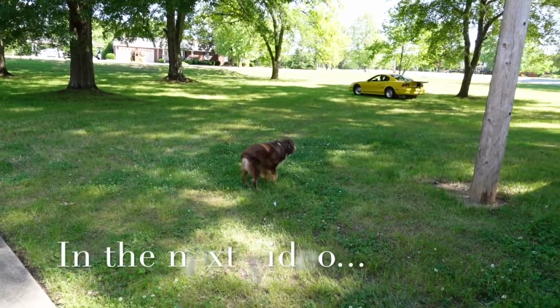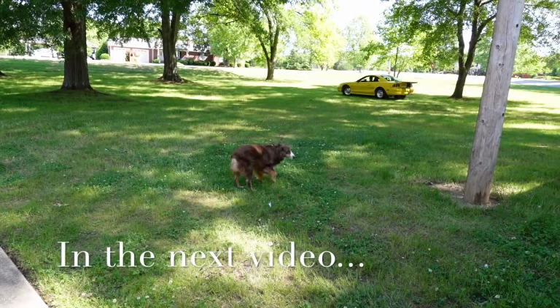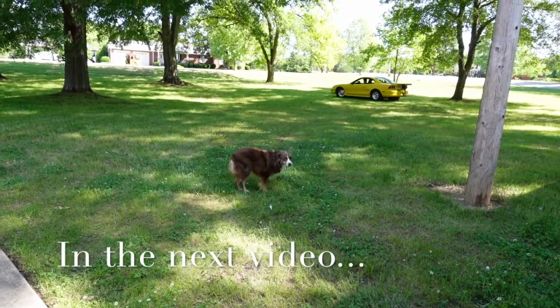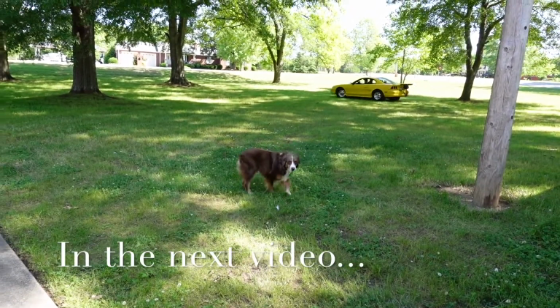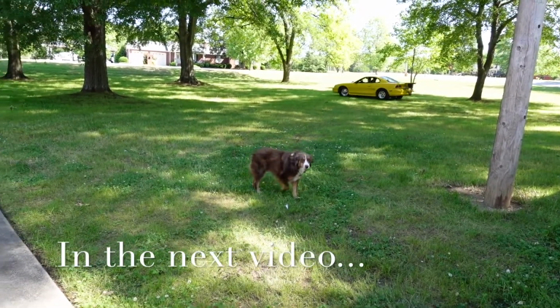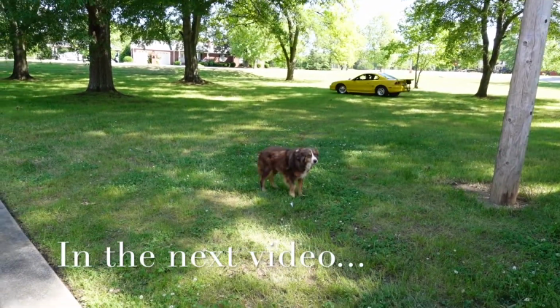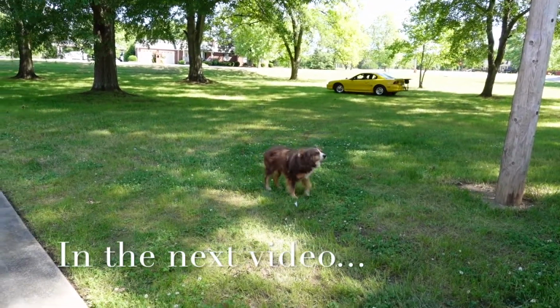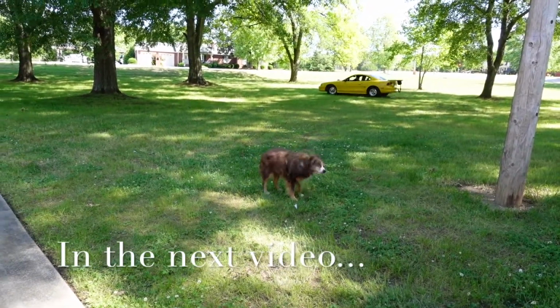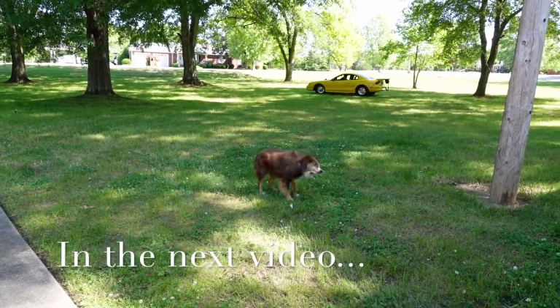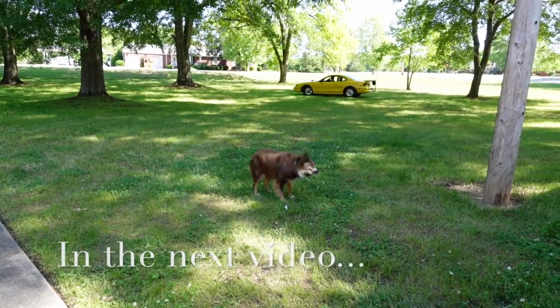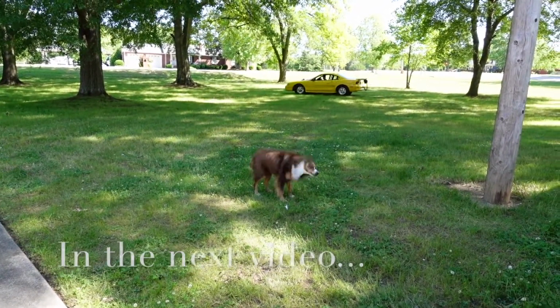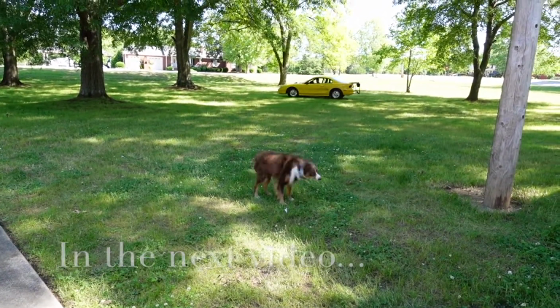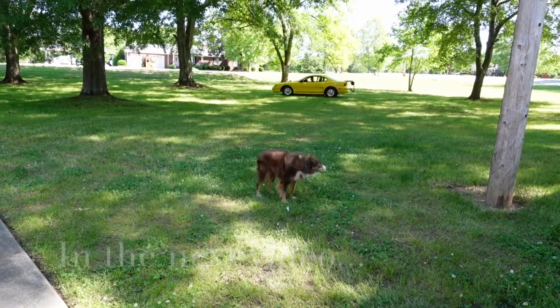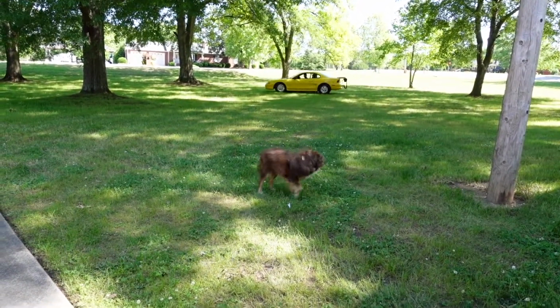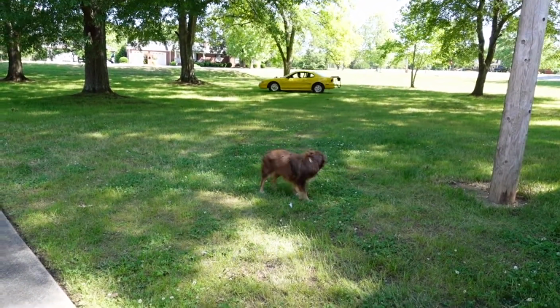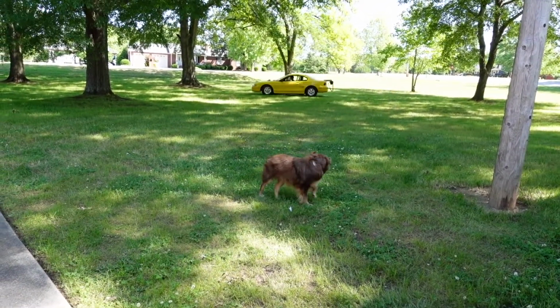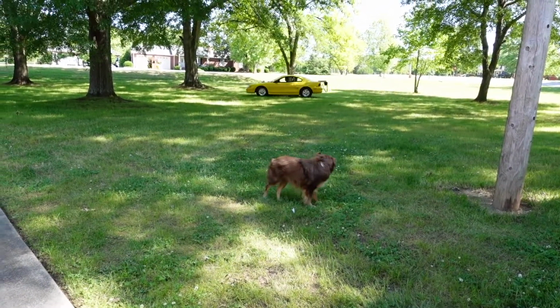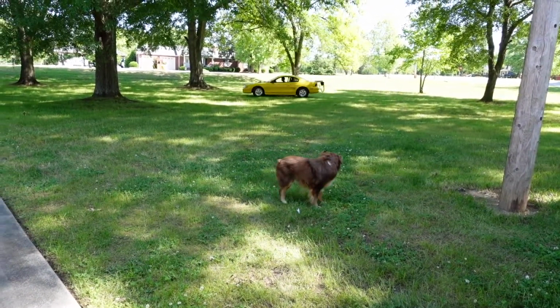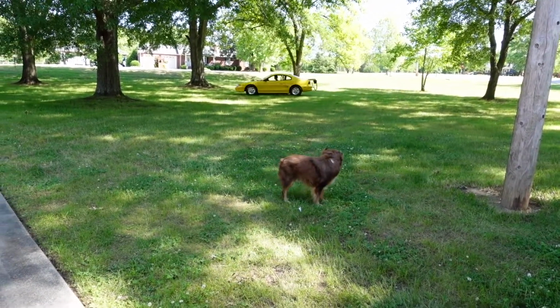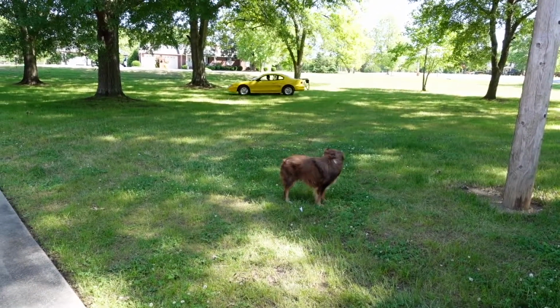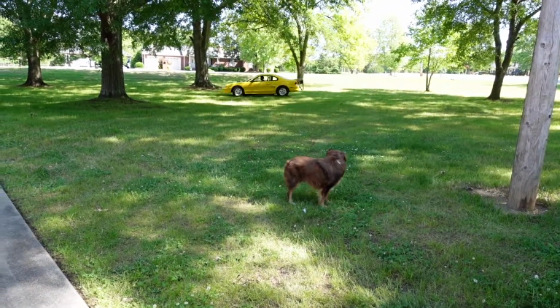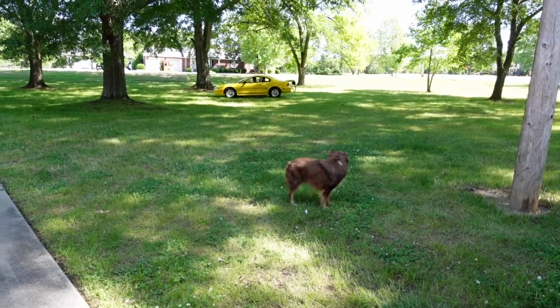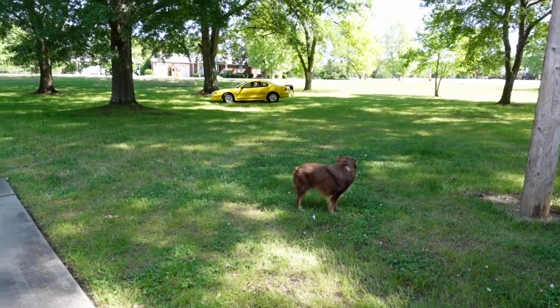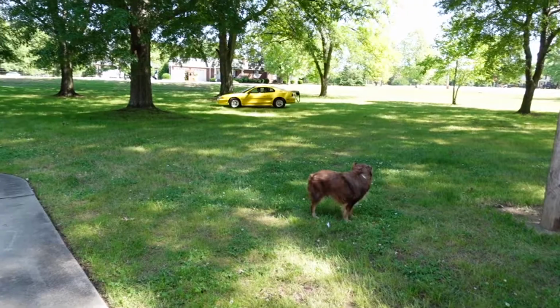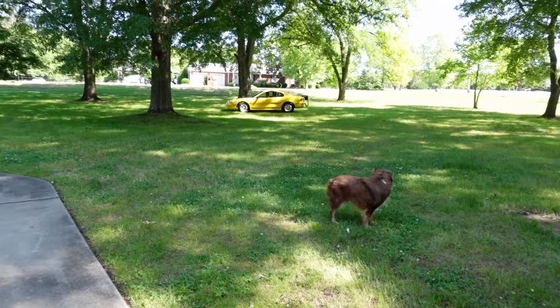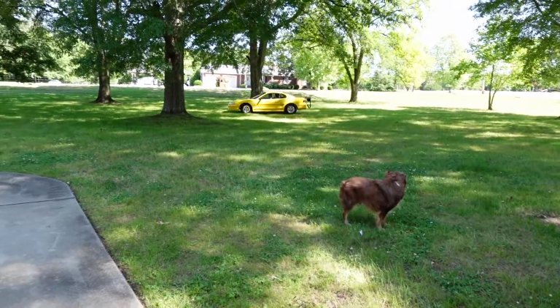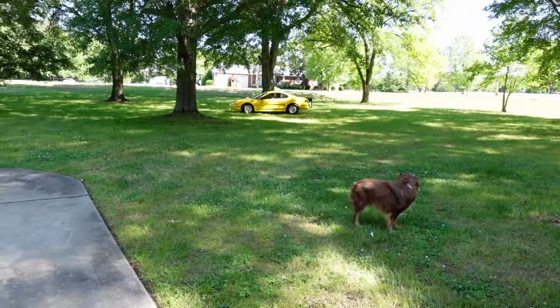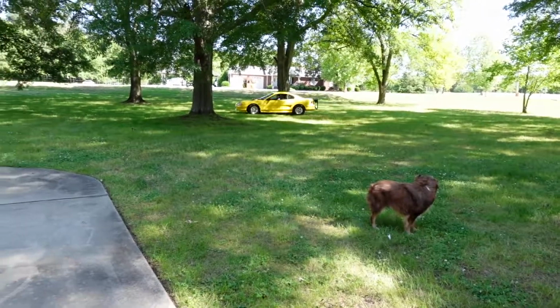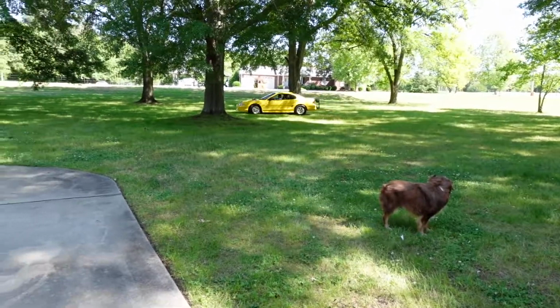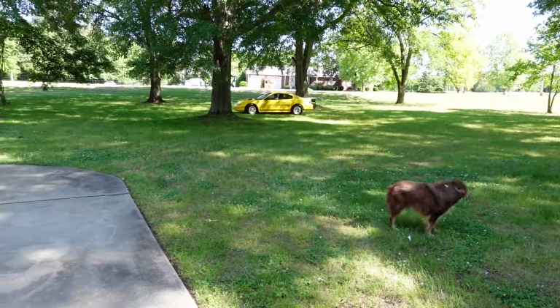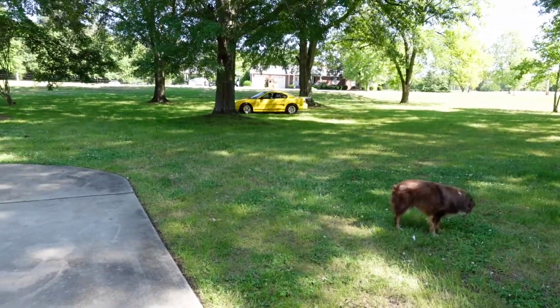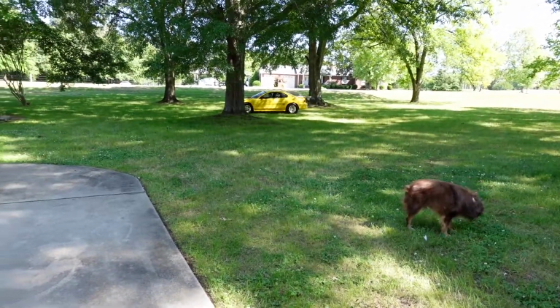Goober, what are you doing? Just doing a hot lap in the yard.